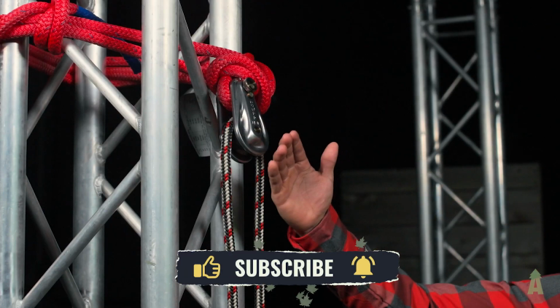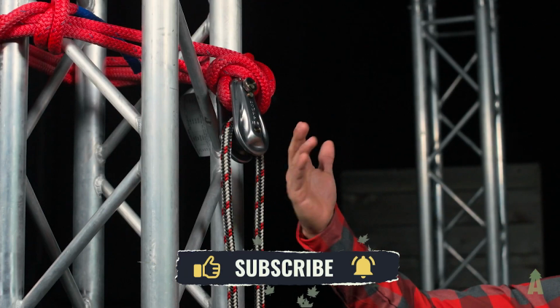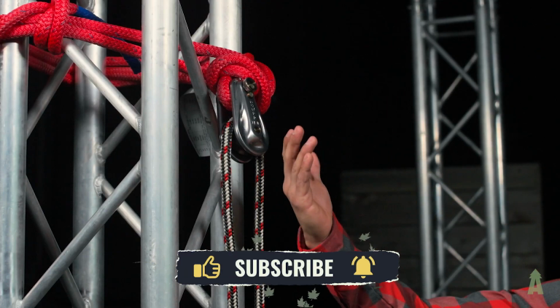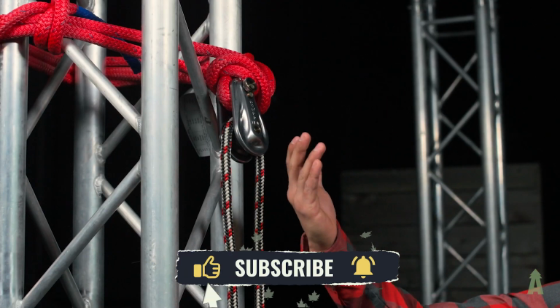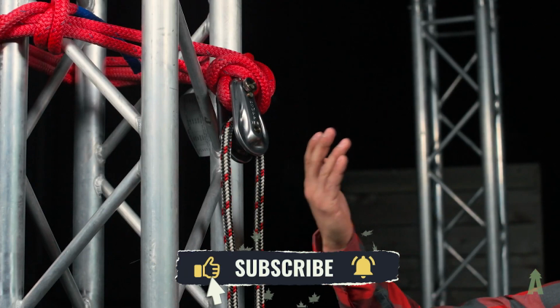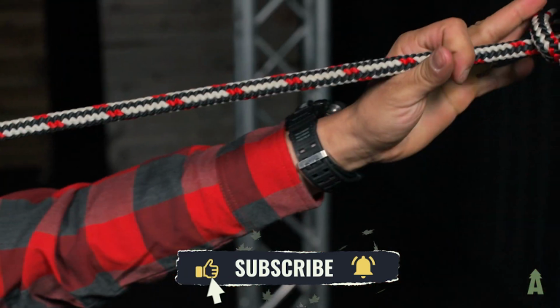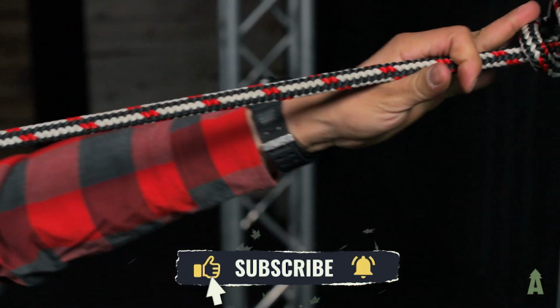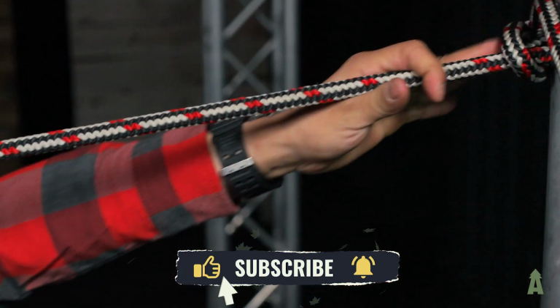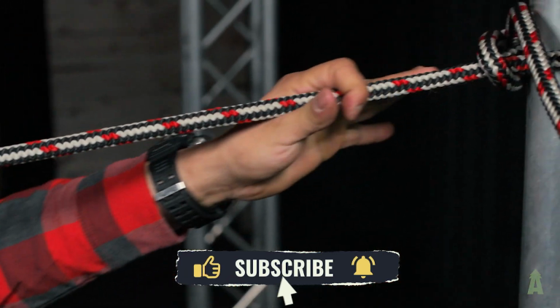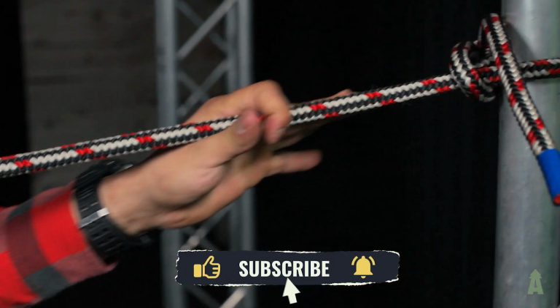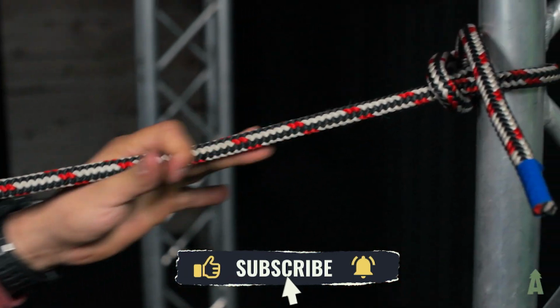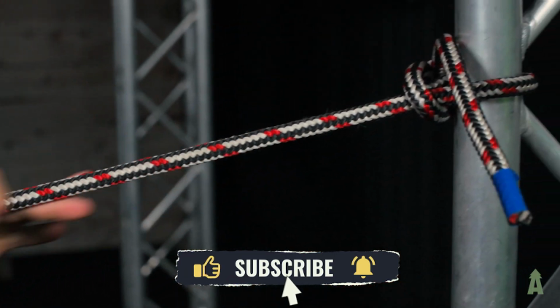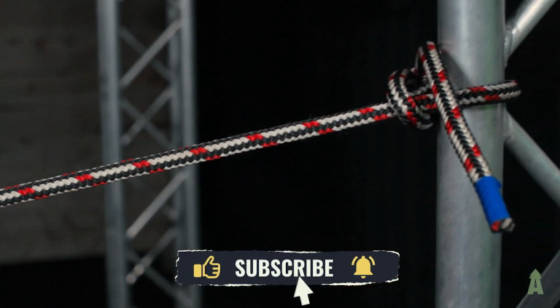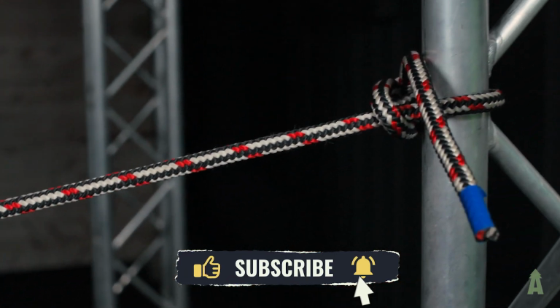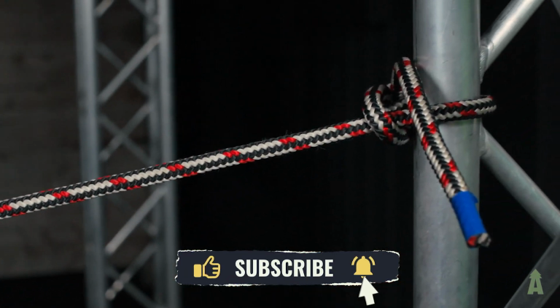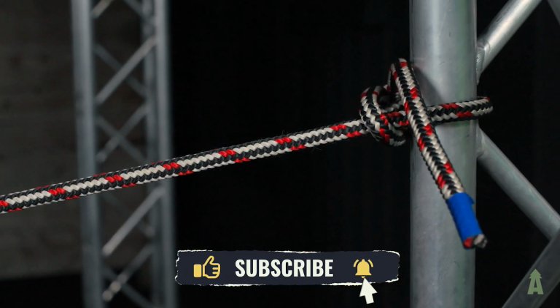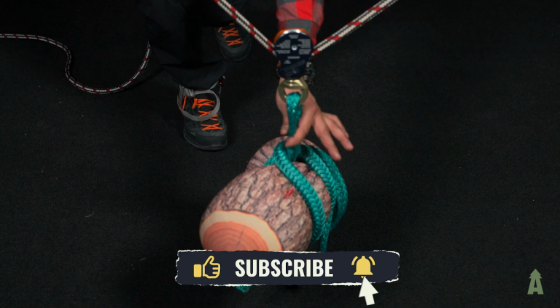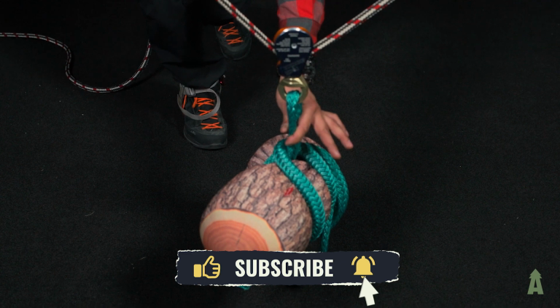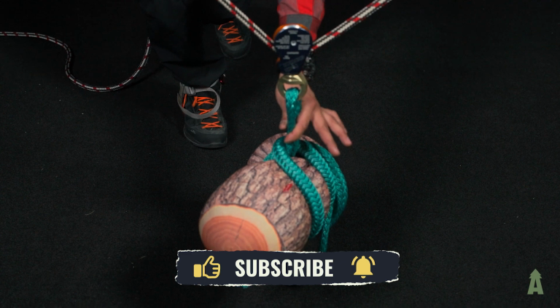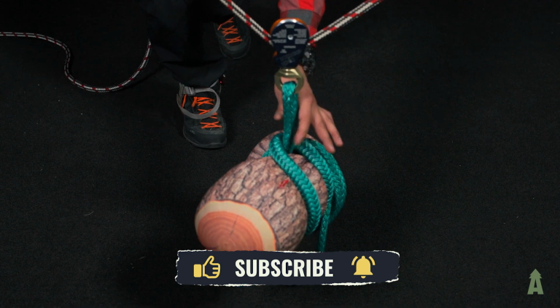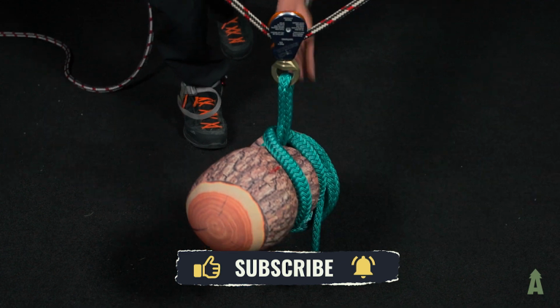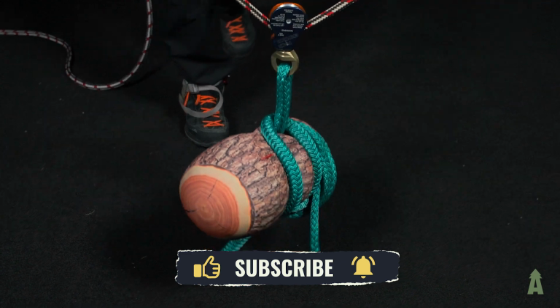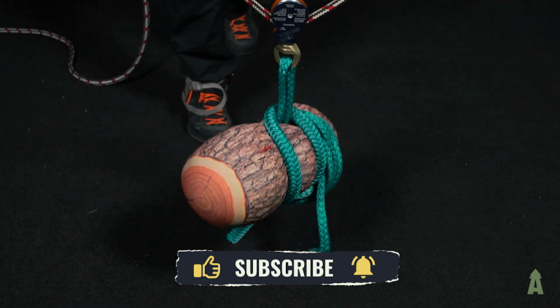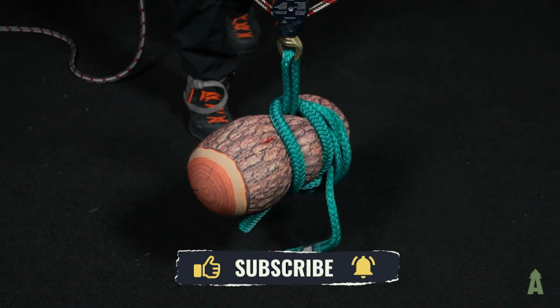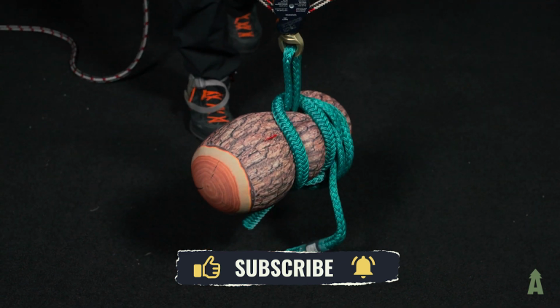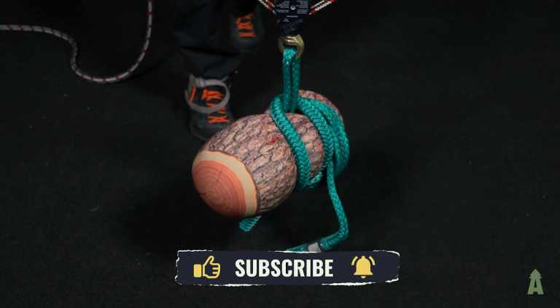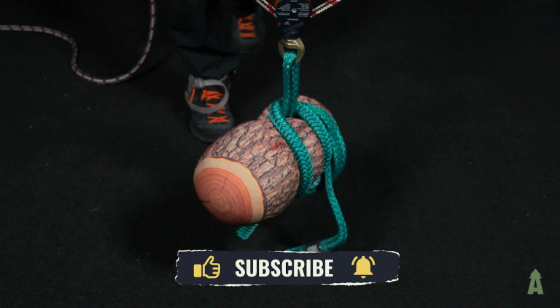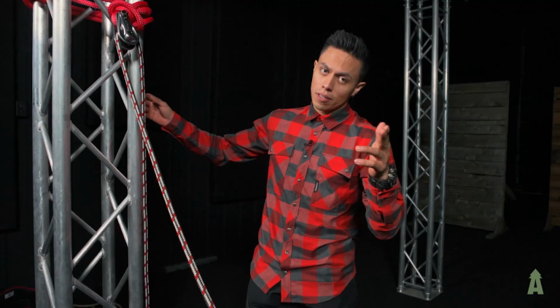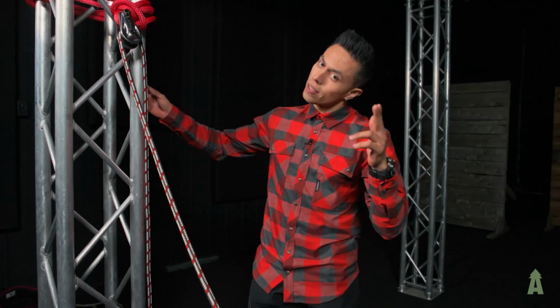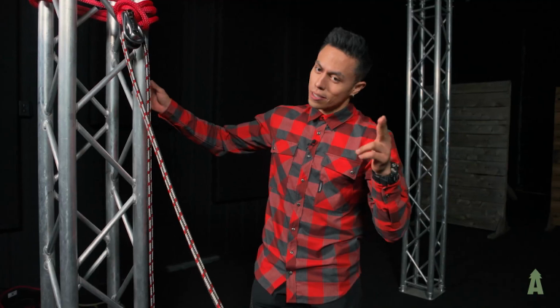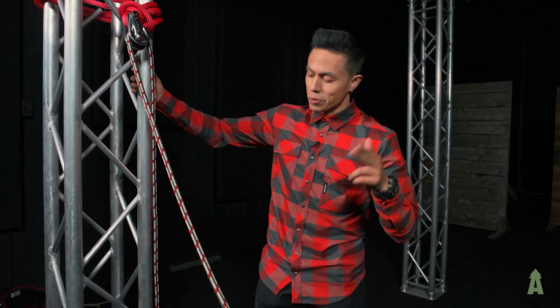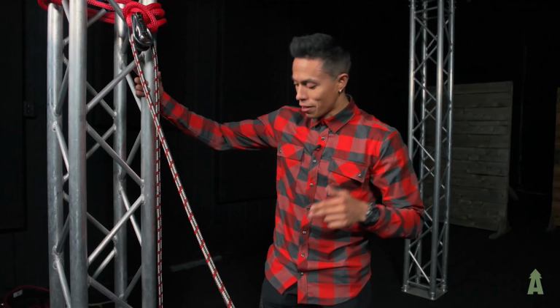So that's span rigging — just another great technique you really should know. From your friendly neighborhood tree climber, climb safe.